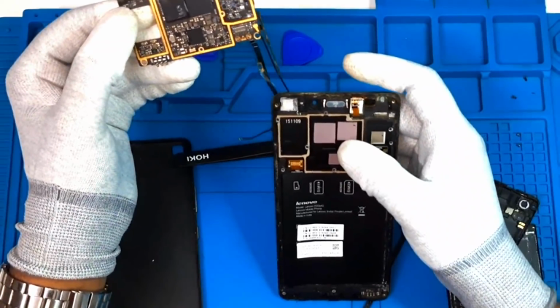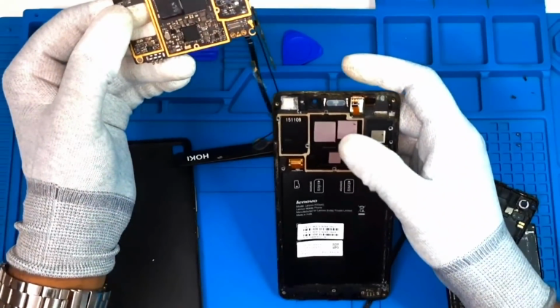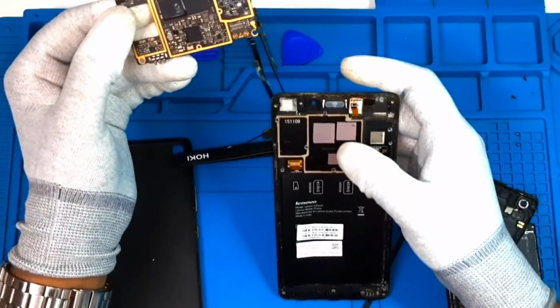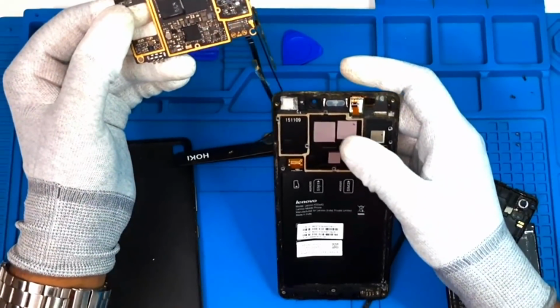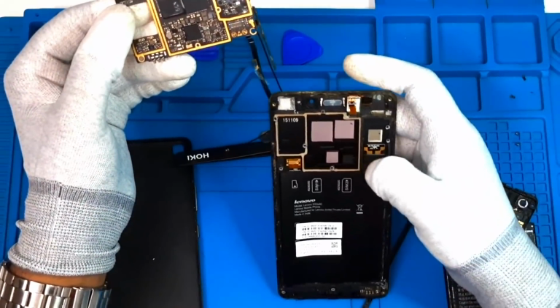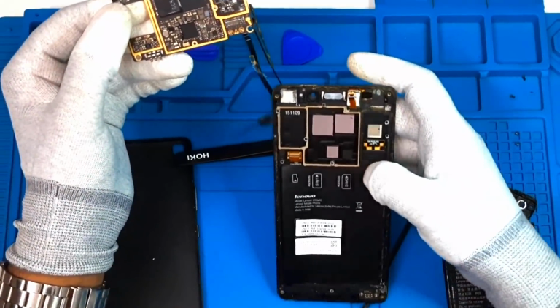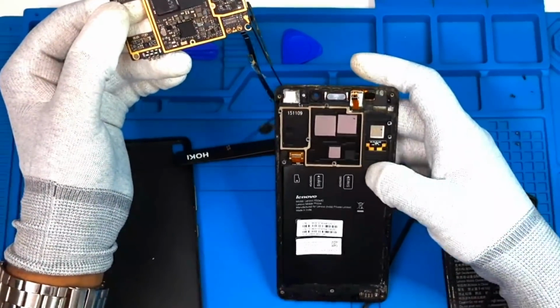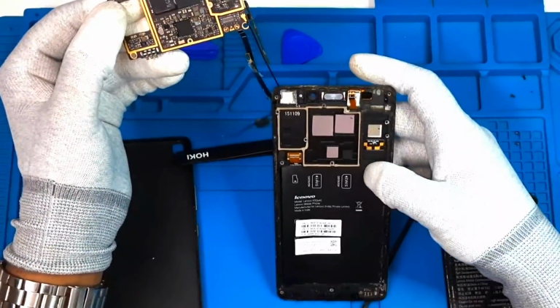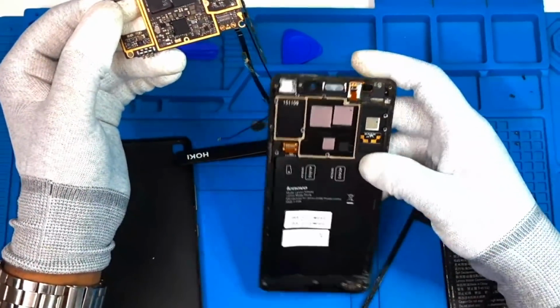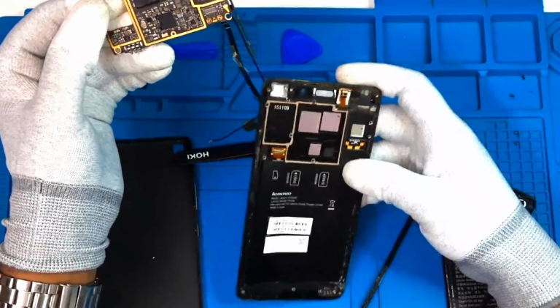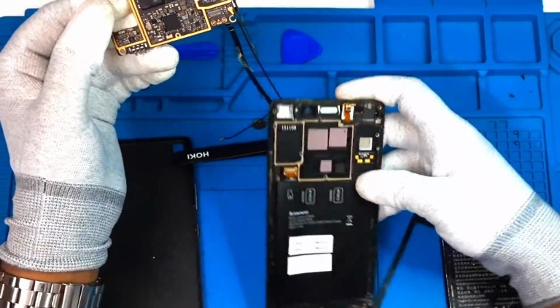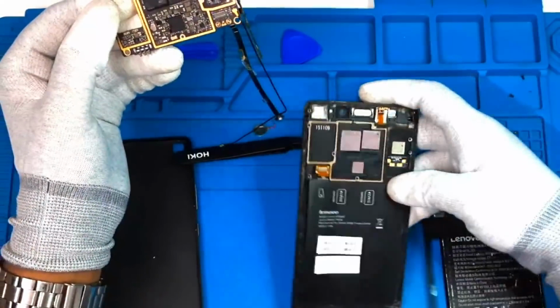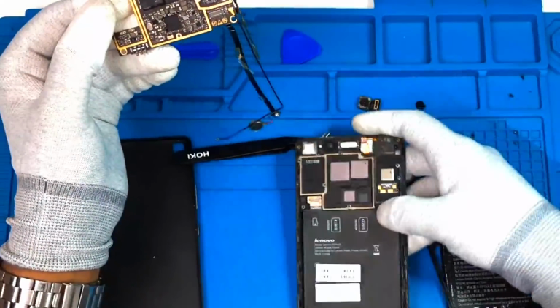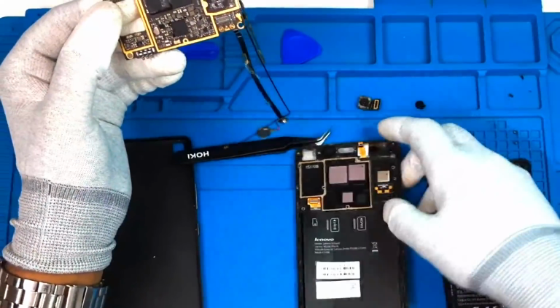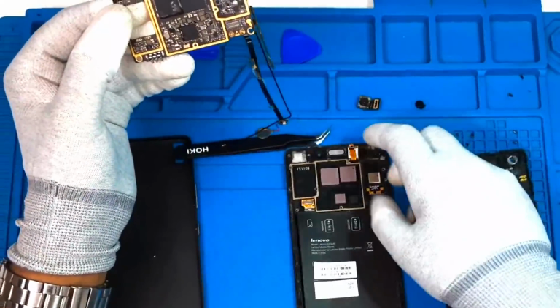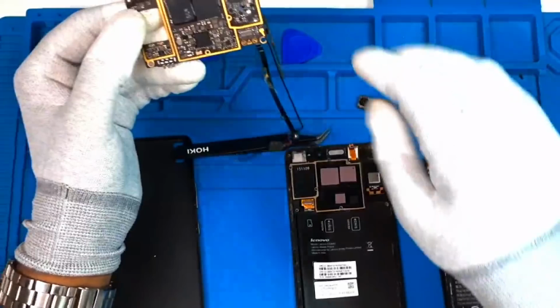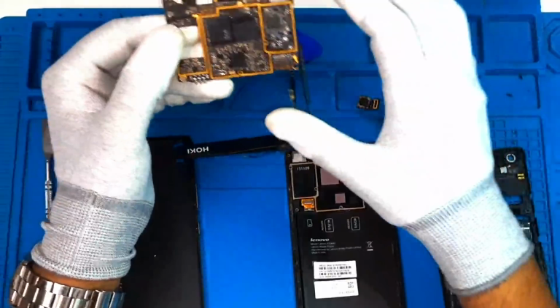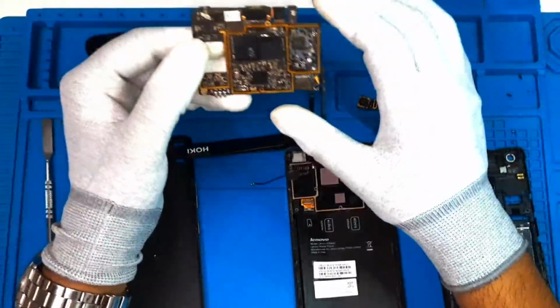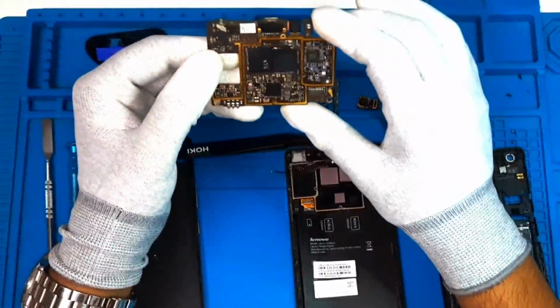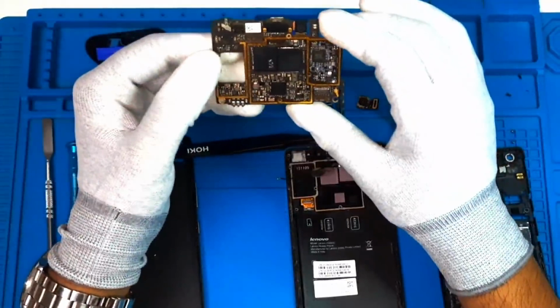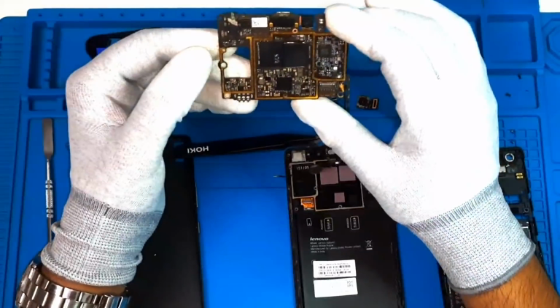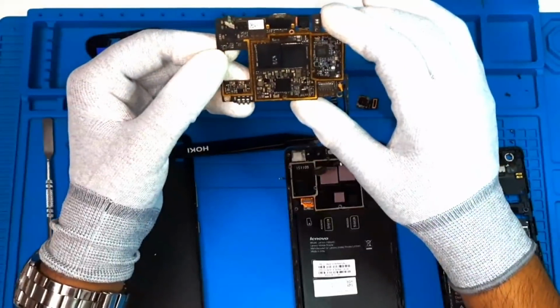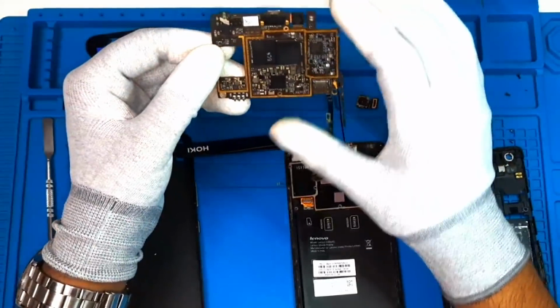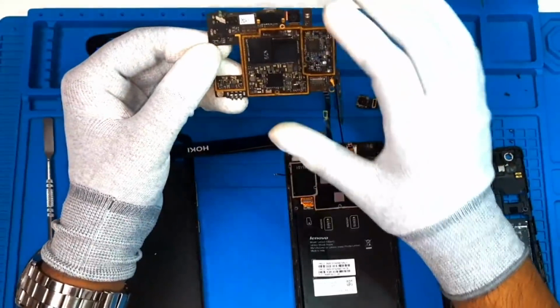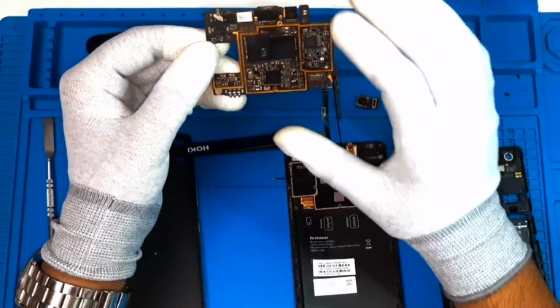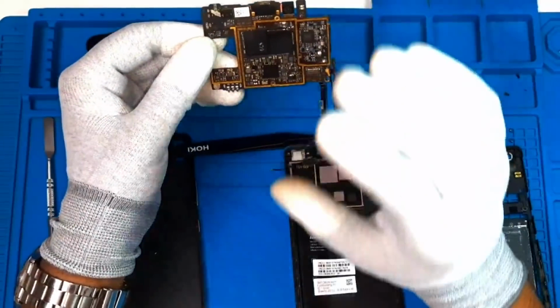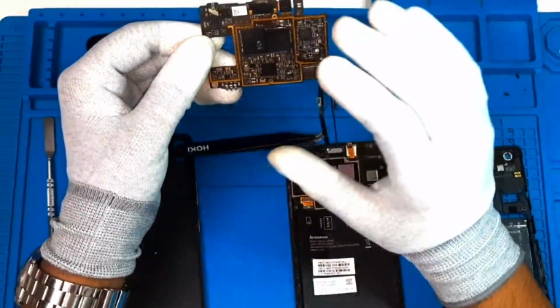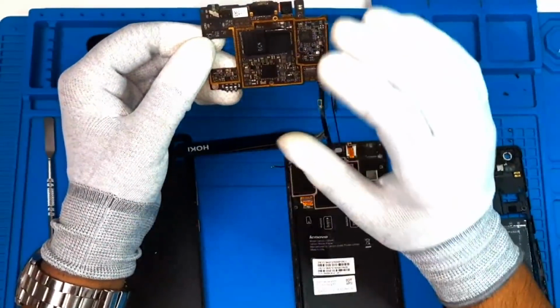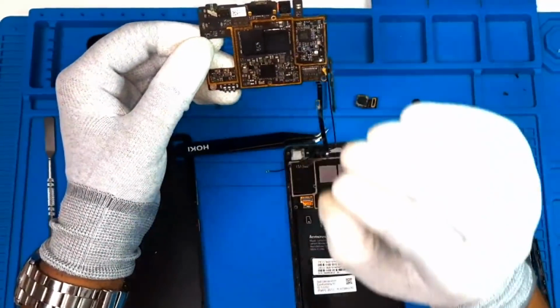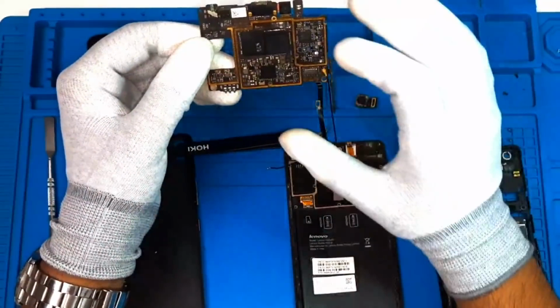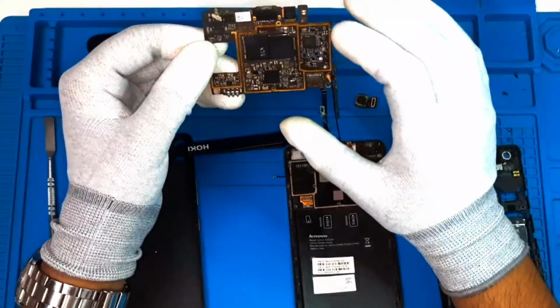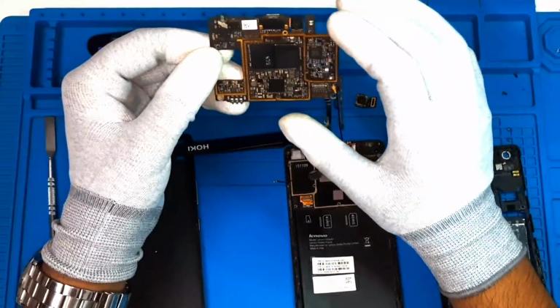We have to change the B2B connector. This is the B2B connector.